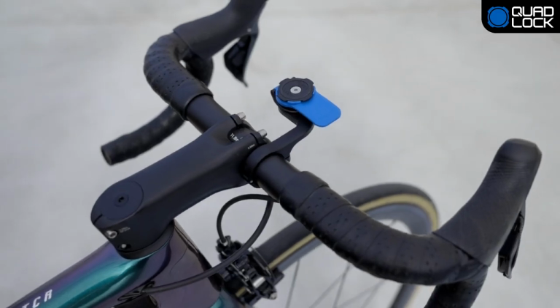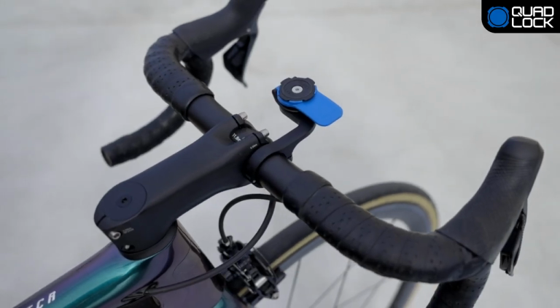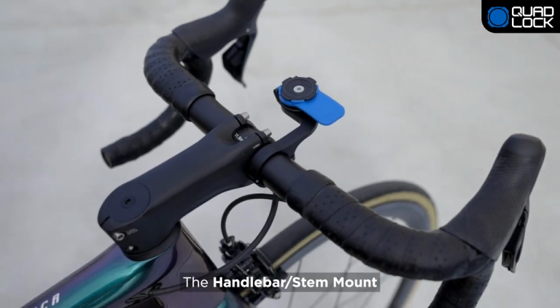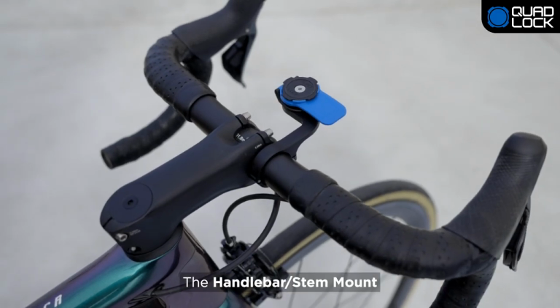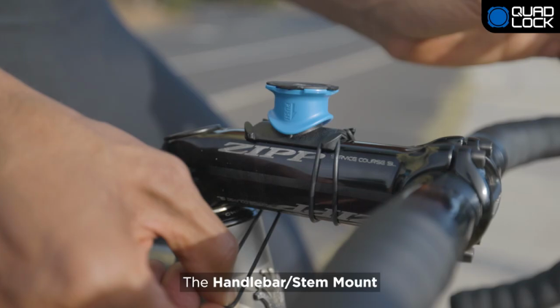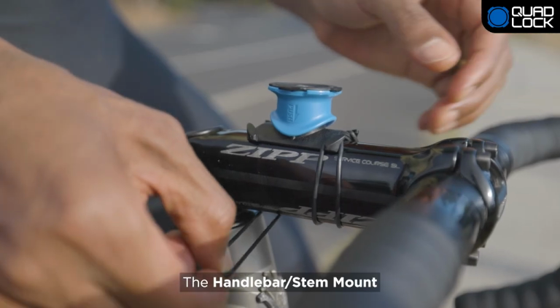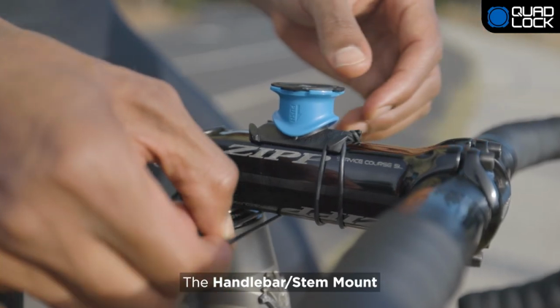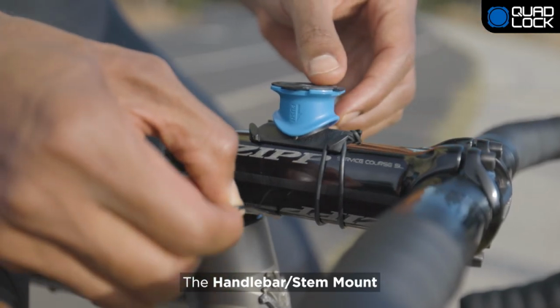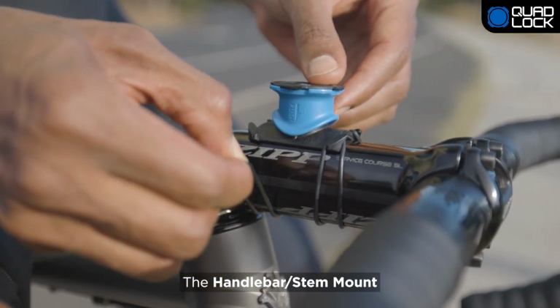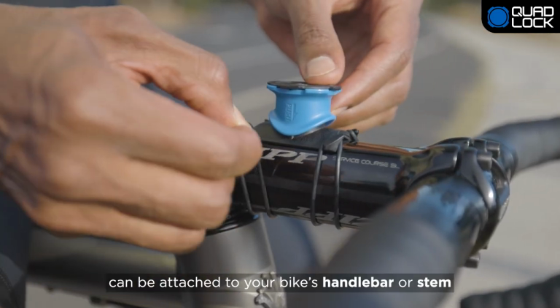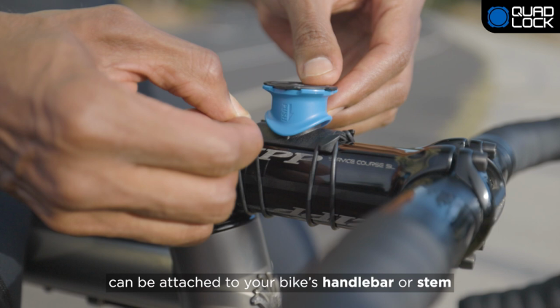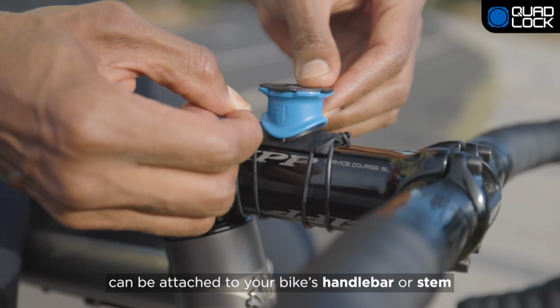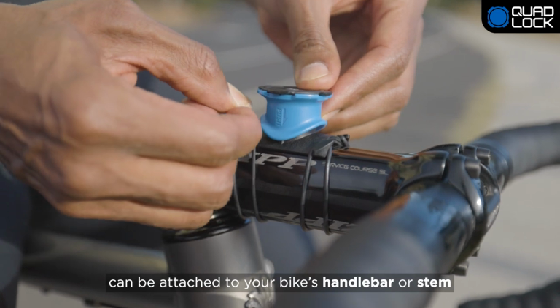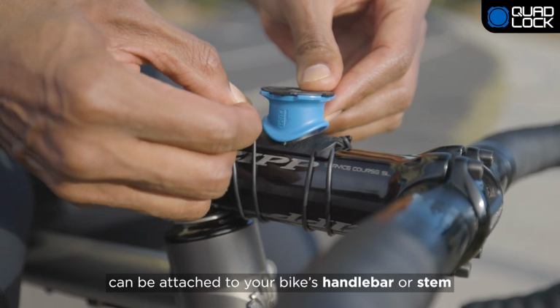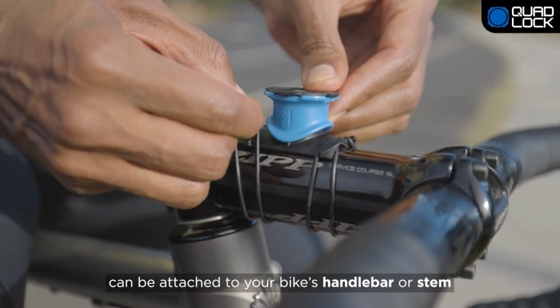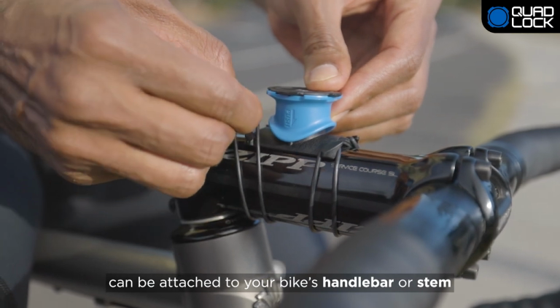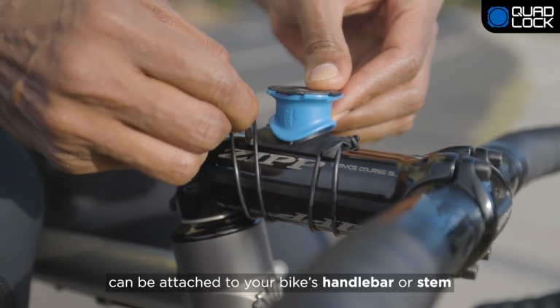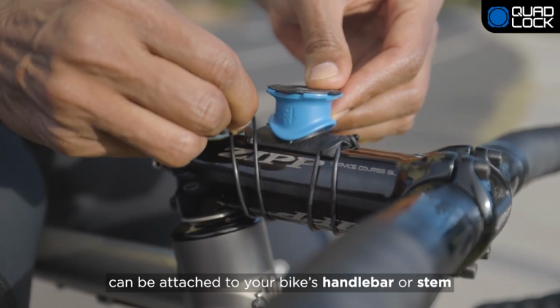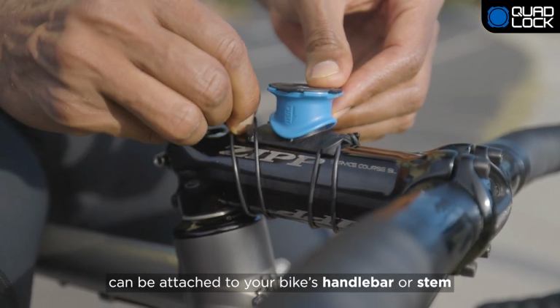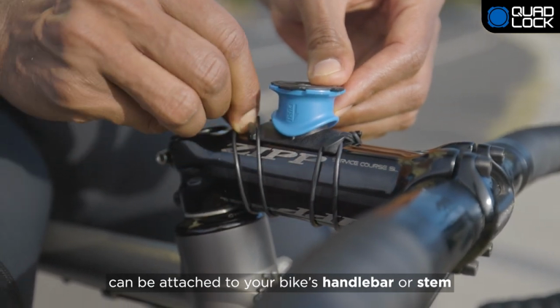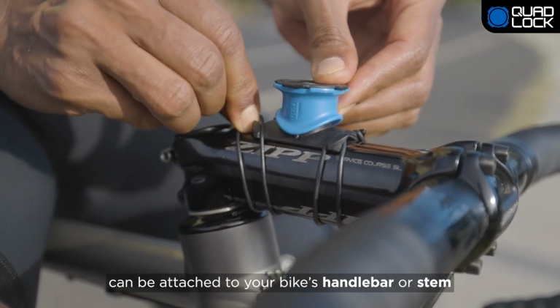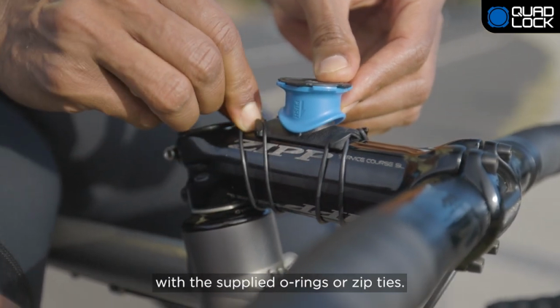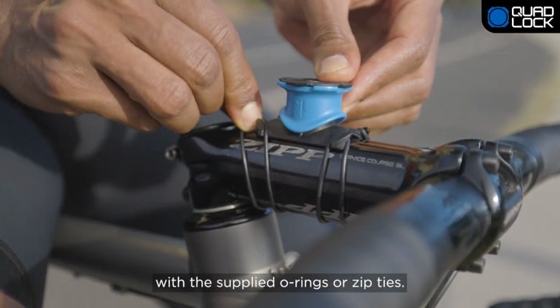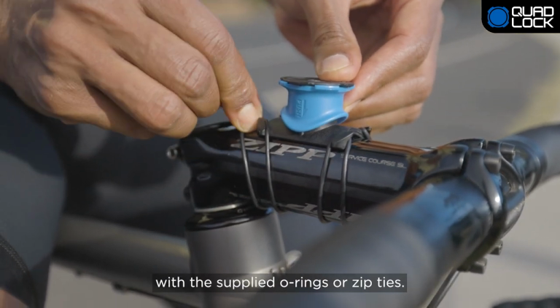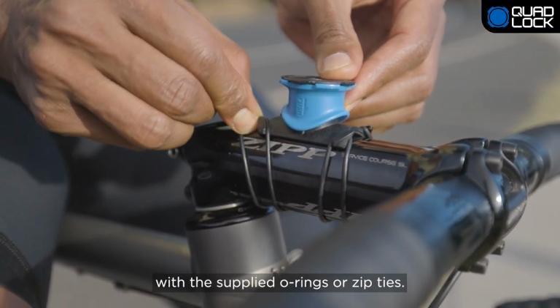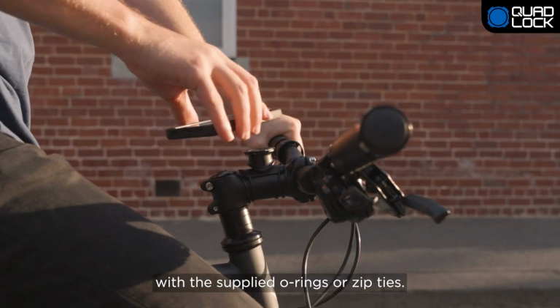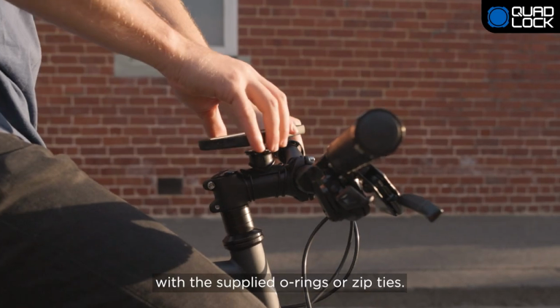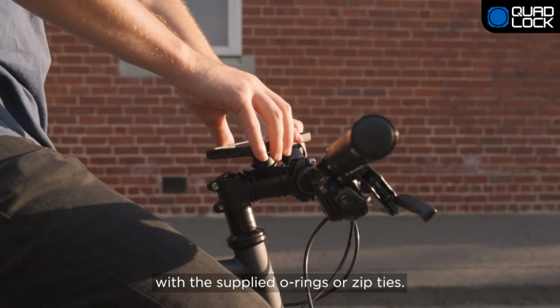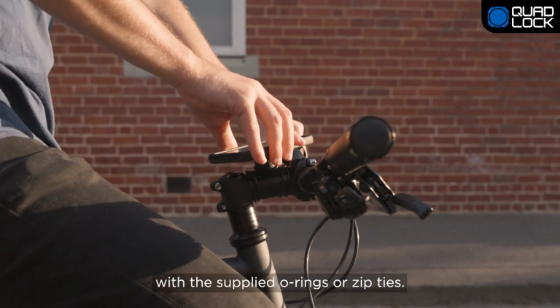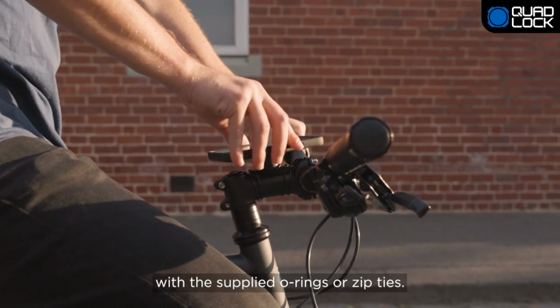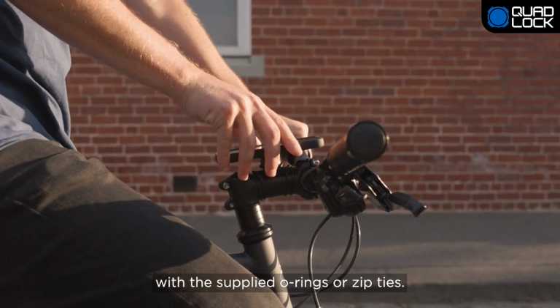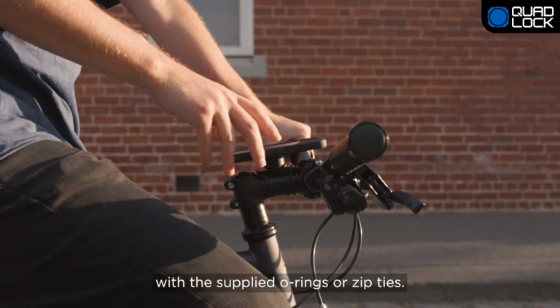The Handlebar Stem Mount can be attached to your bike's handlebar or stem with the supplied O-rings or zip ties.